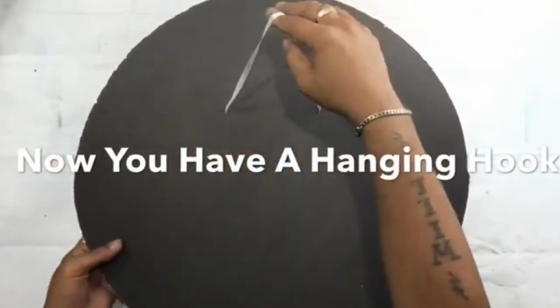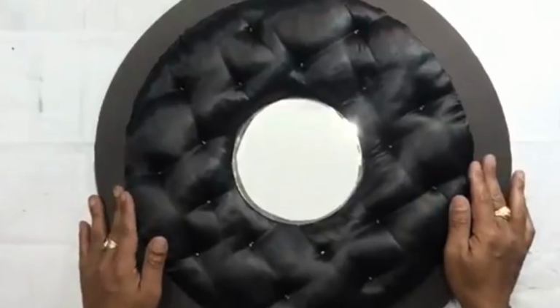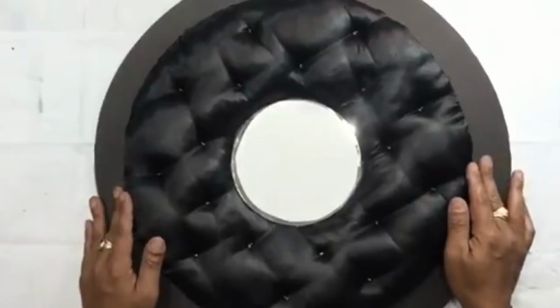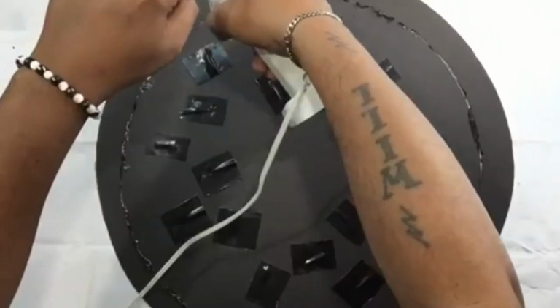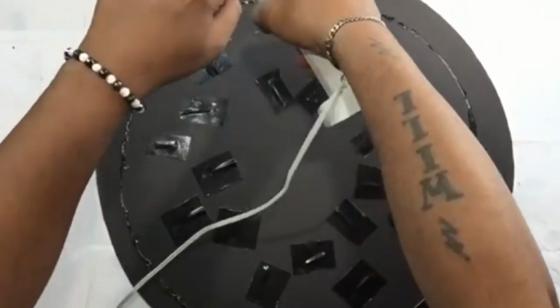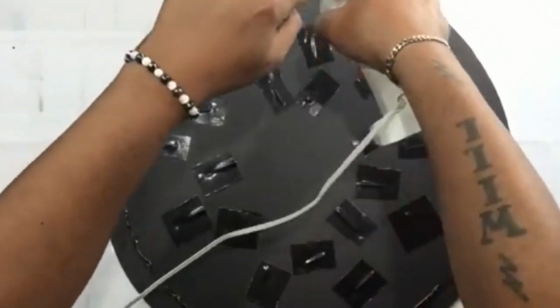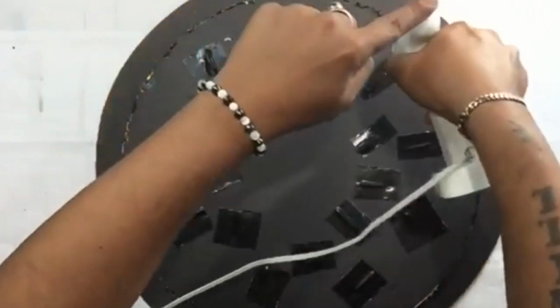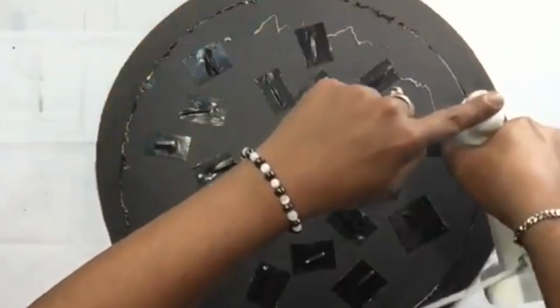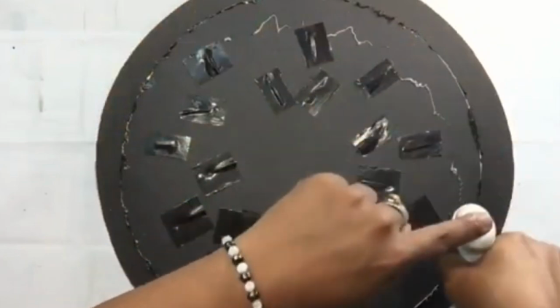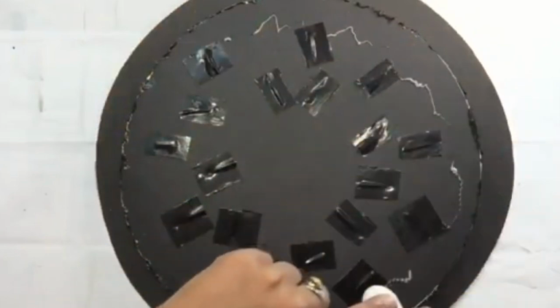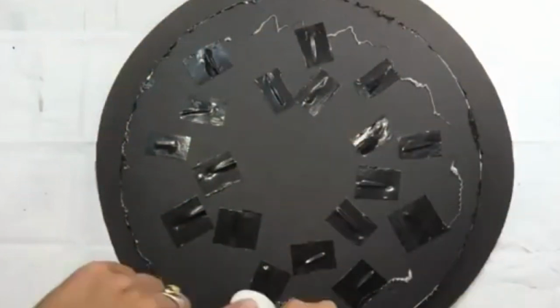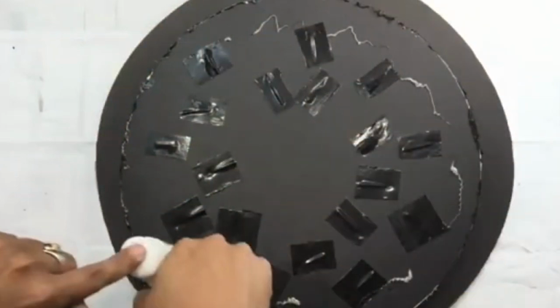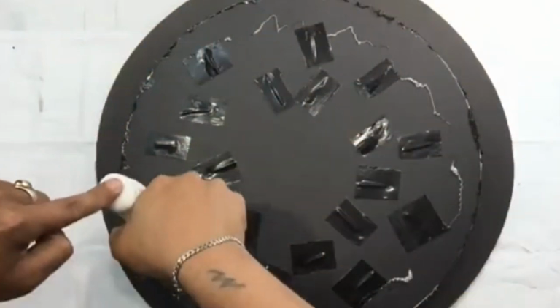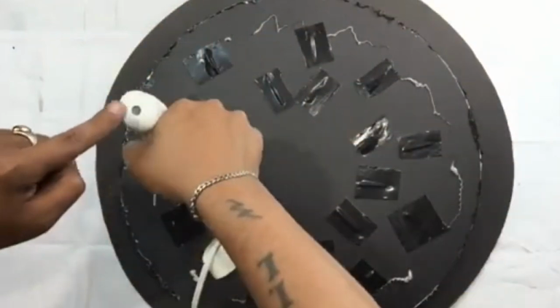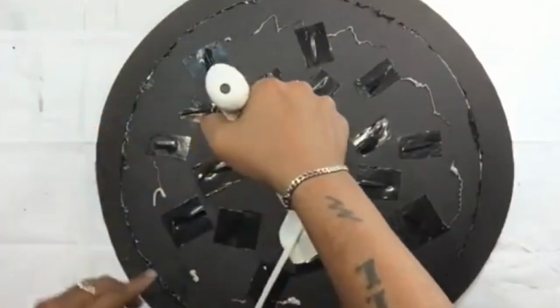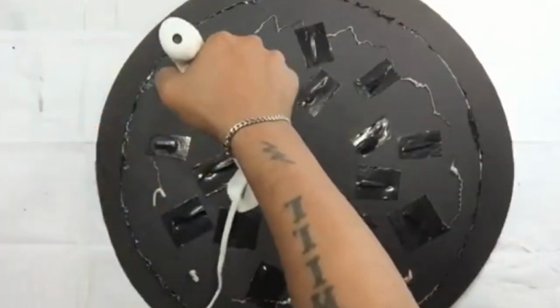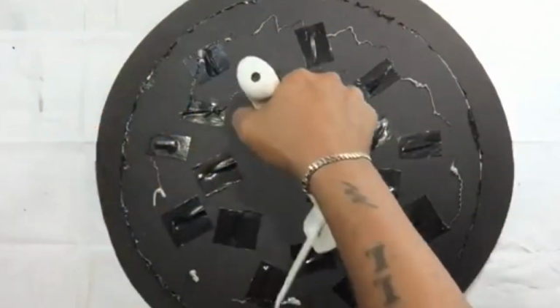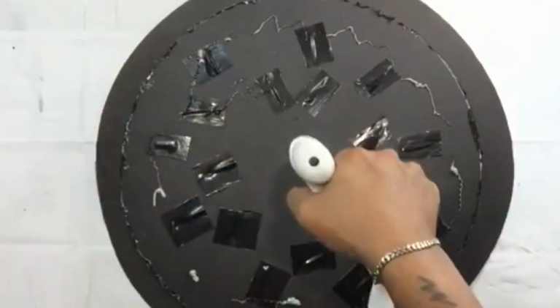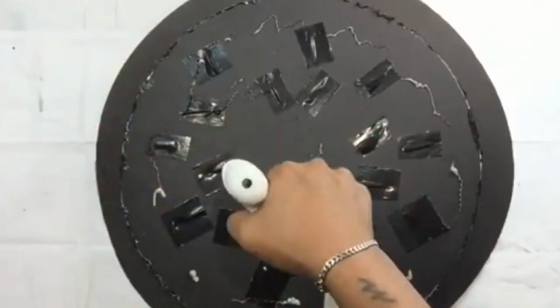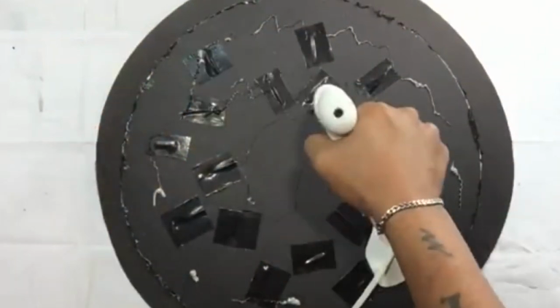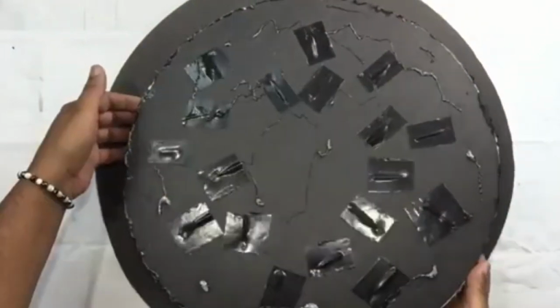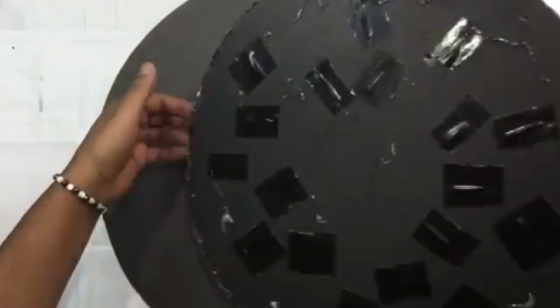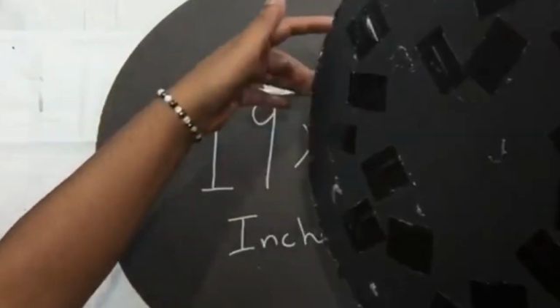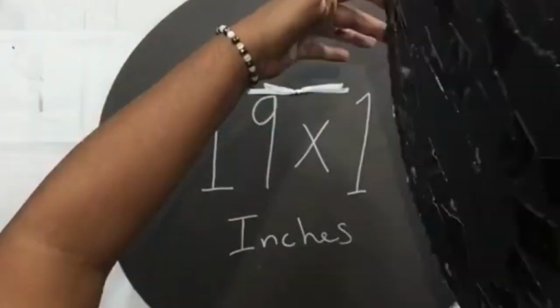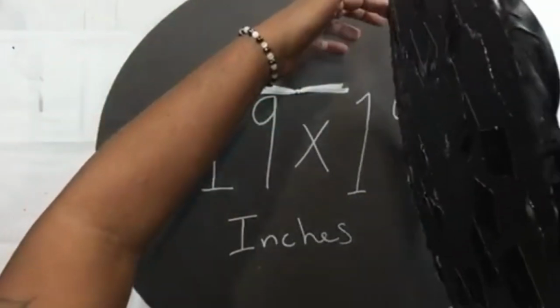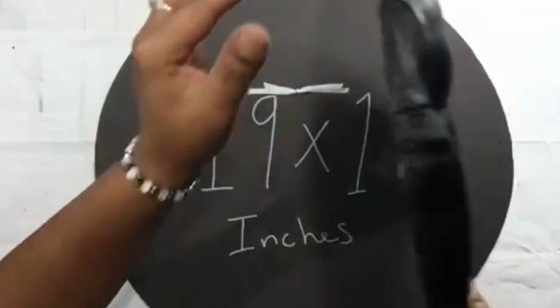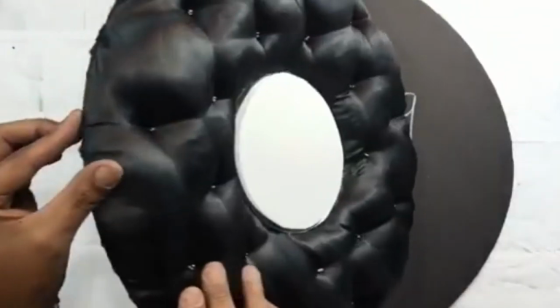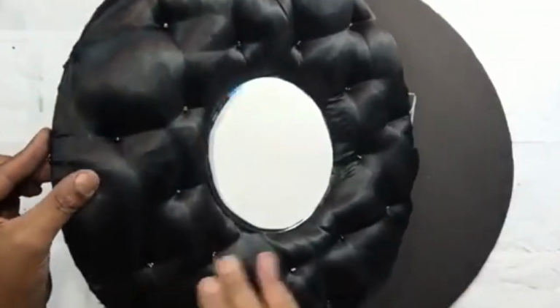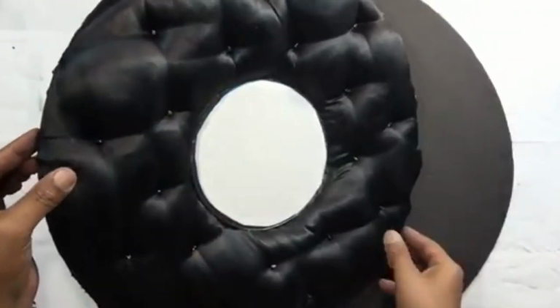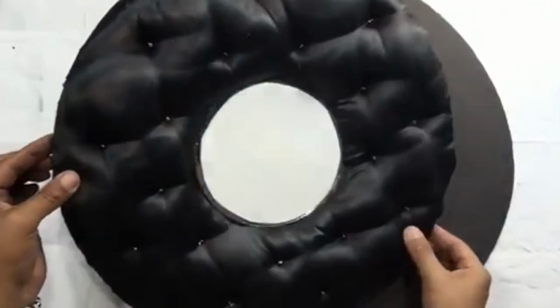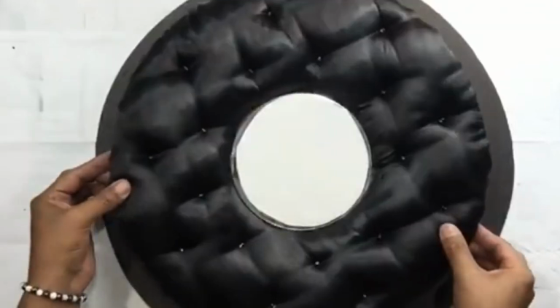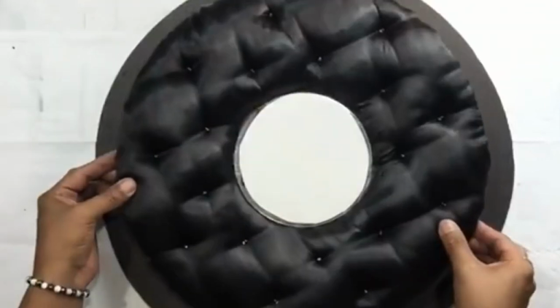Next I brought back my tufted board, flipped it on the back side, applied a generous amount of hot glue, then turned it around and glued it onto the board.